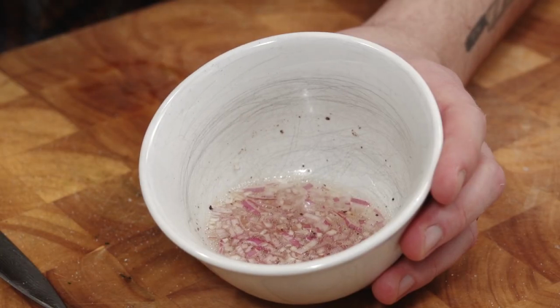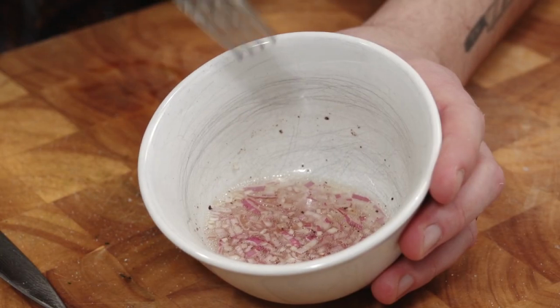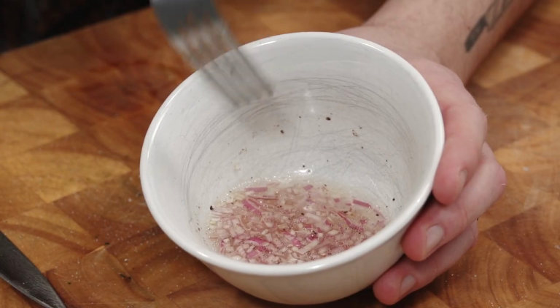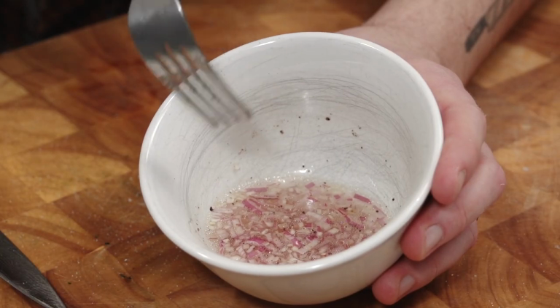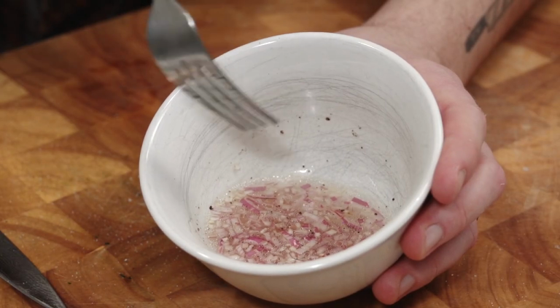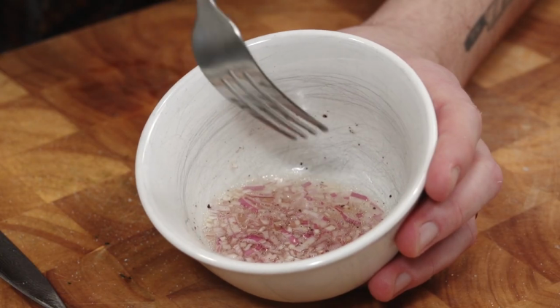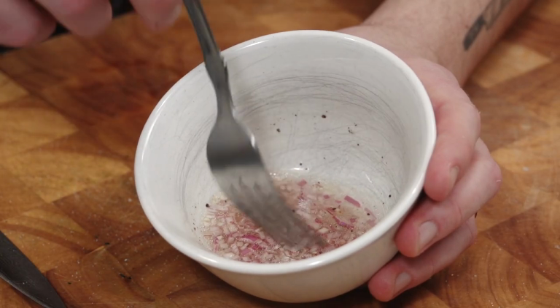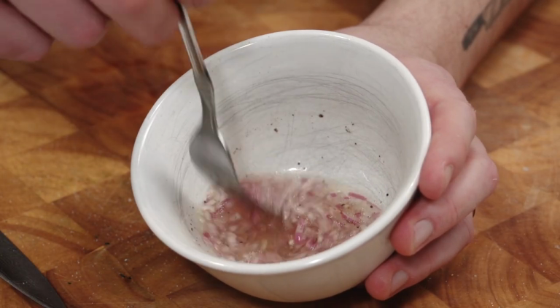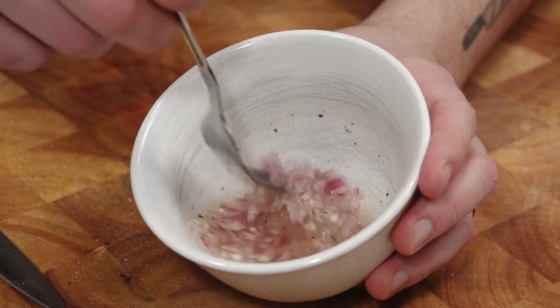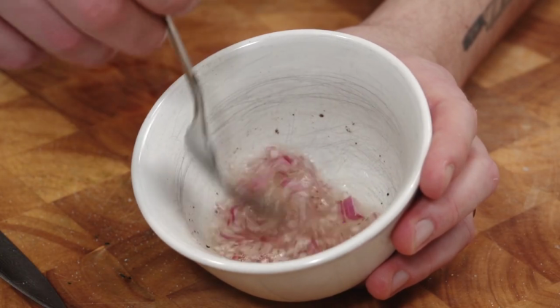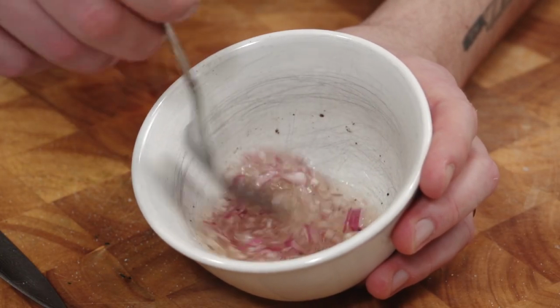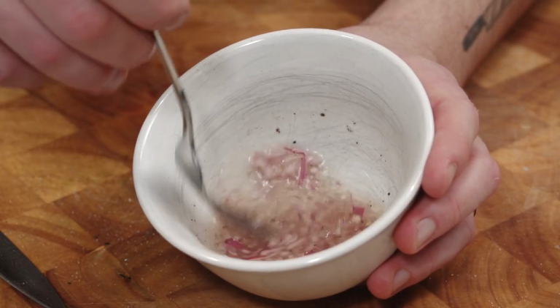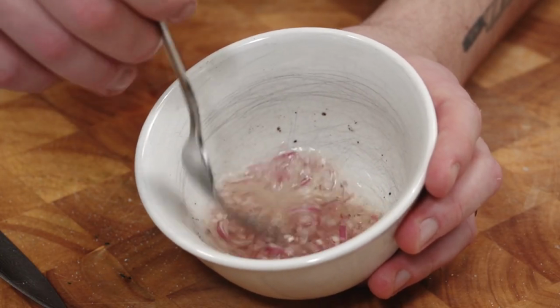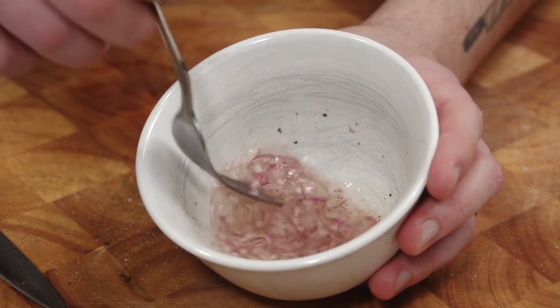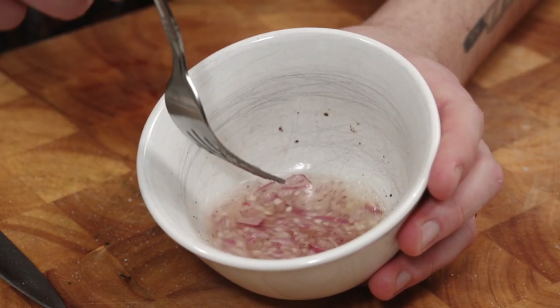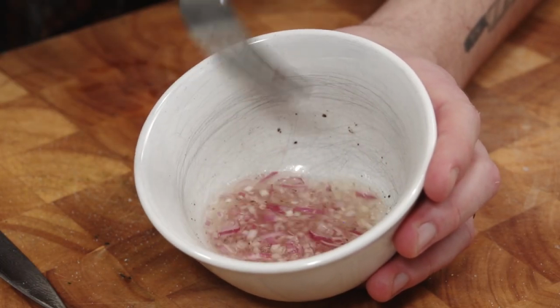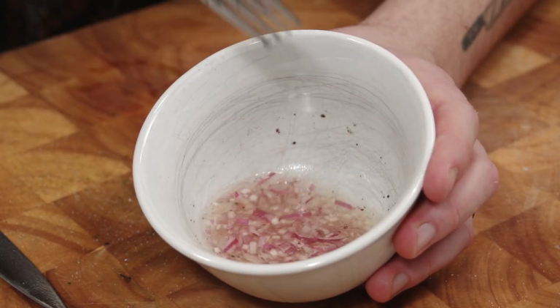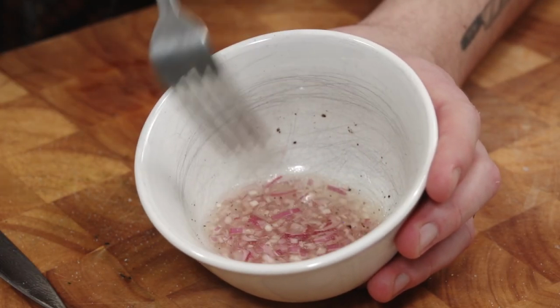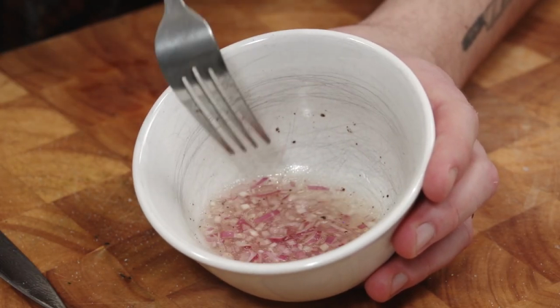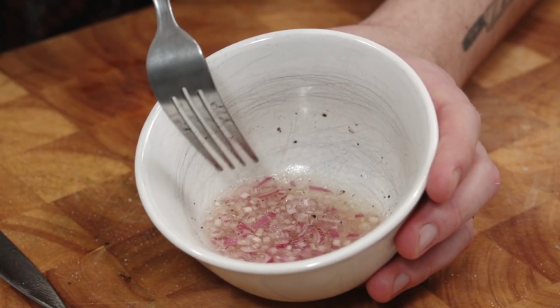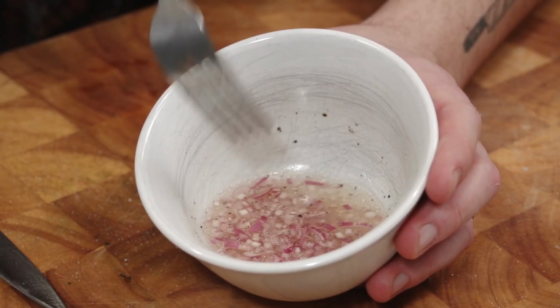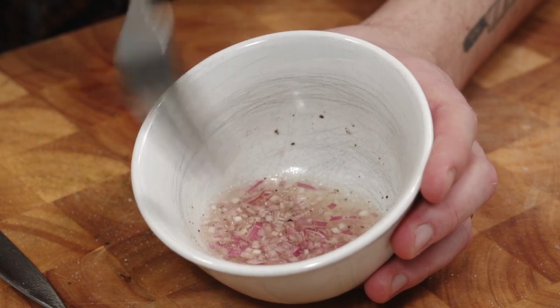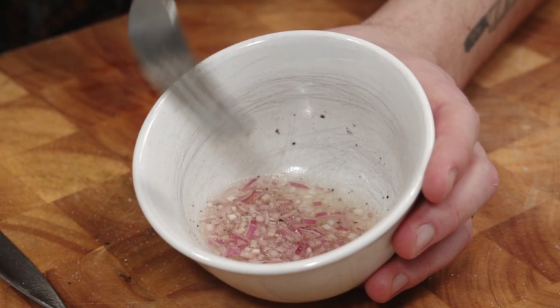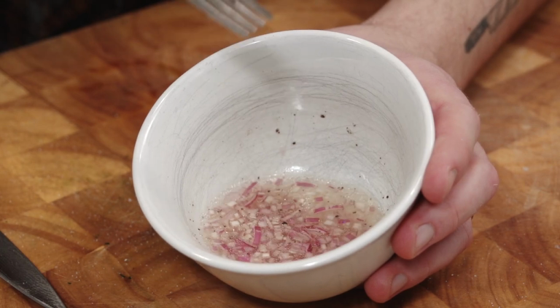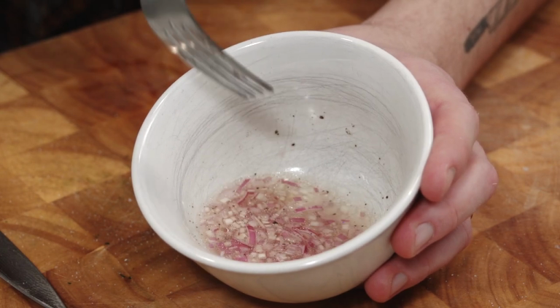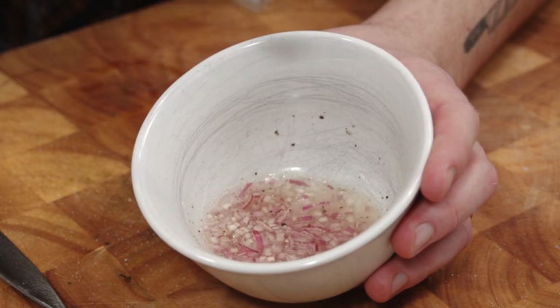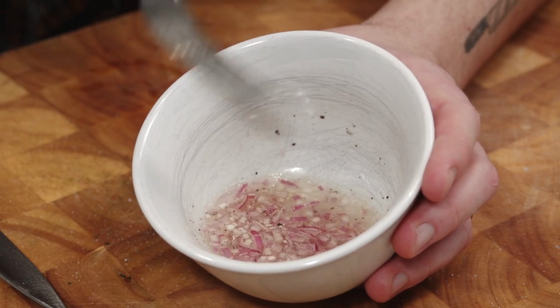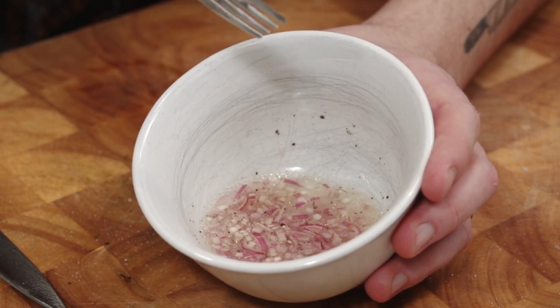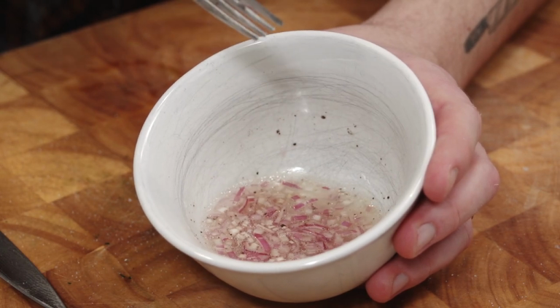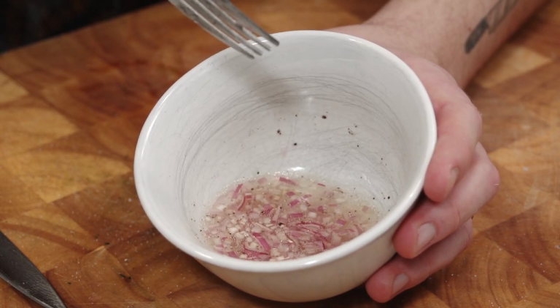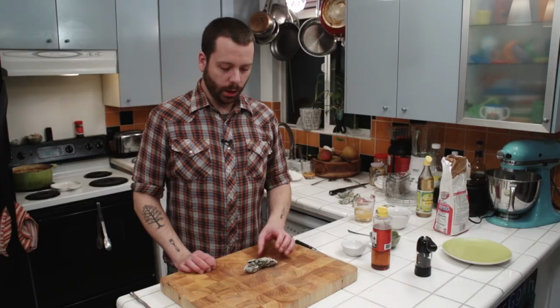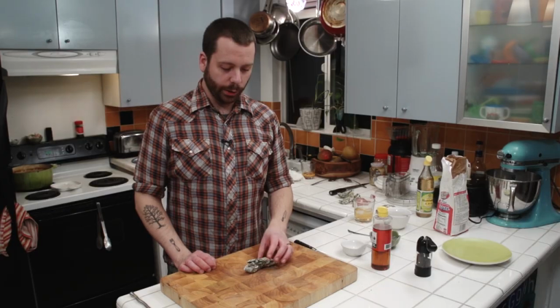Now just mix up your mignonette. Don't bust my pork chops here, but this is not traditional.